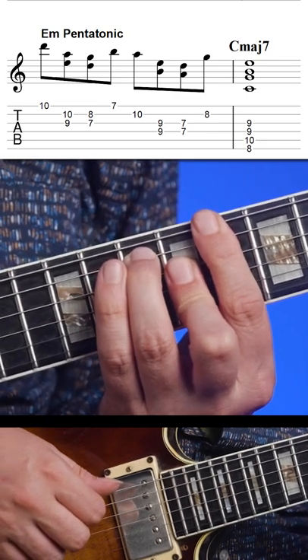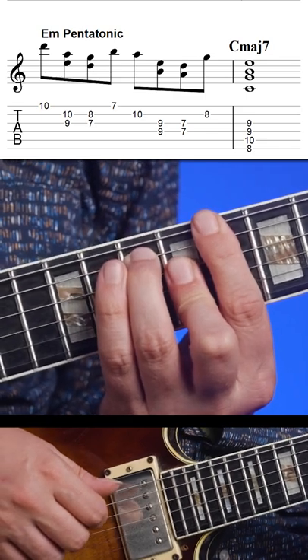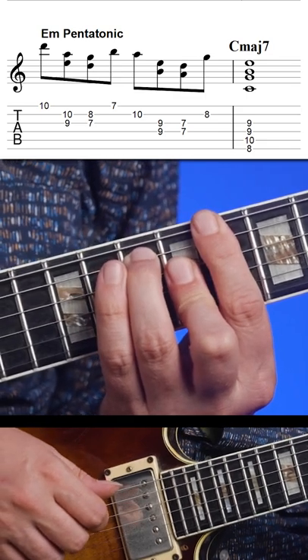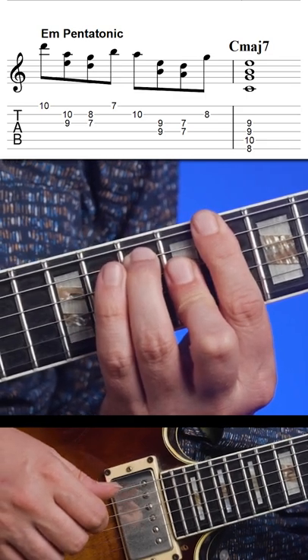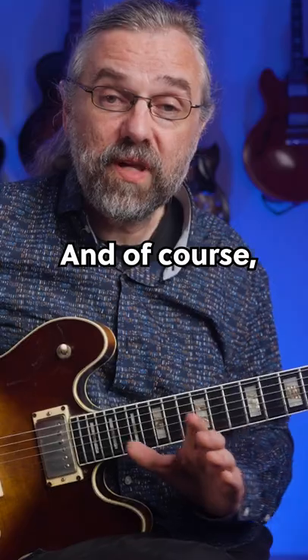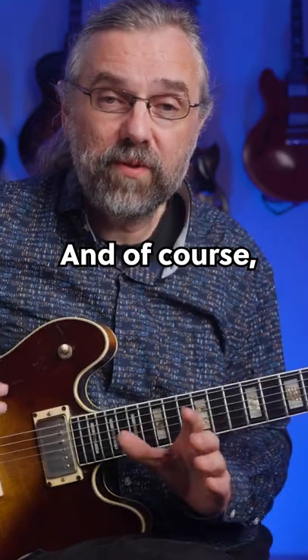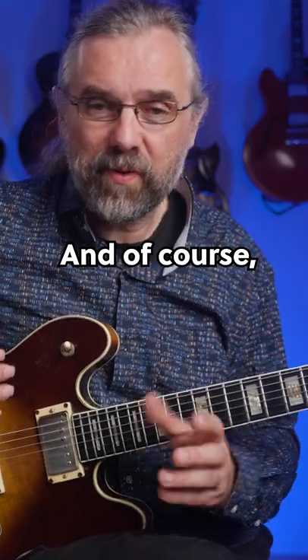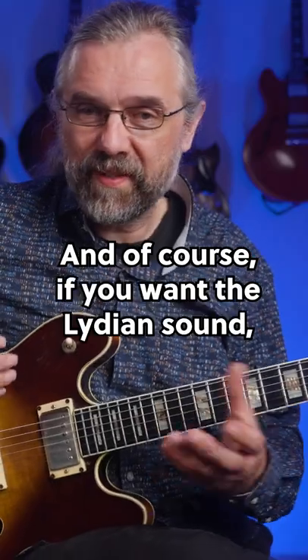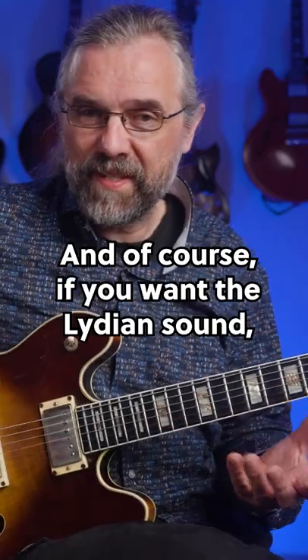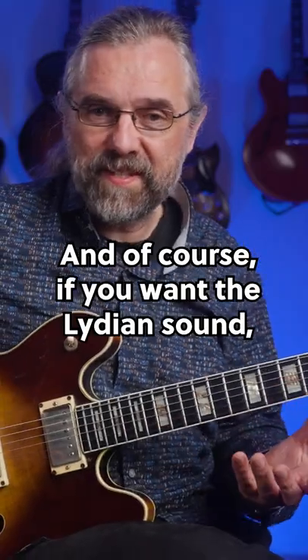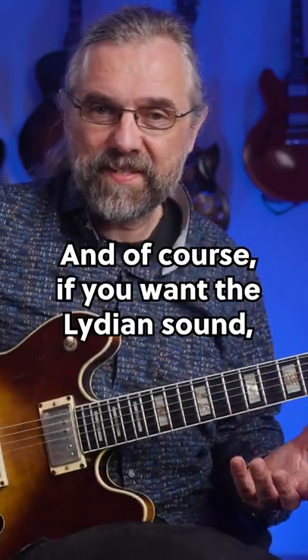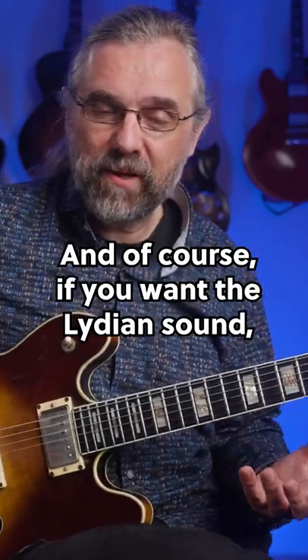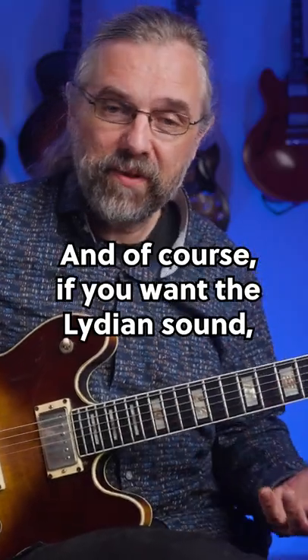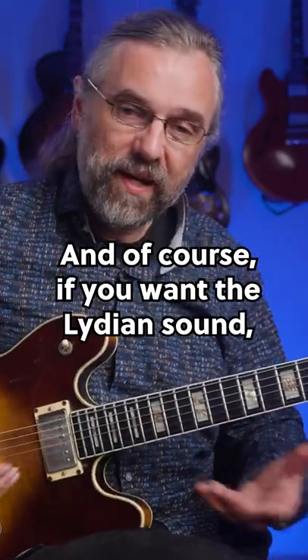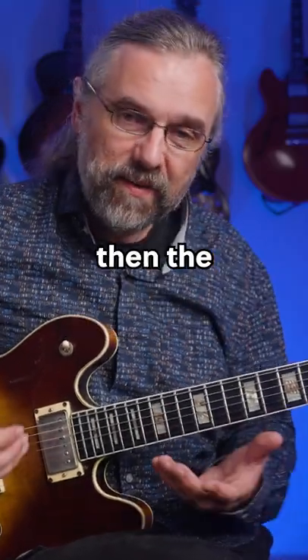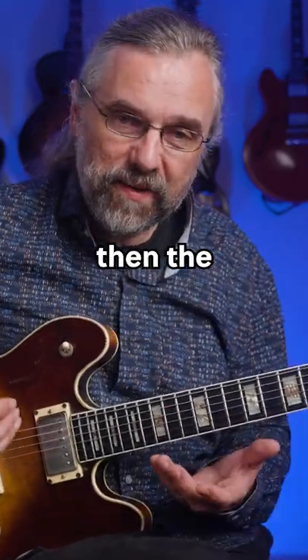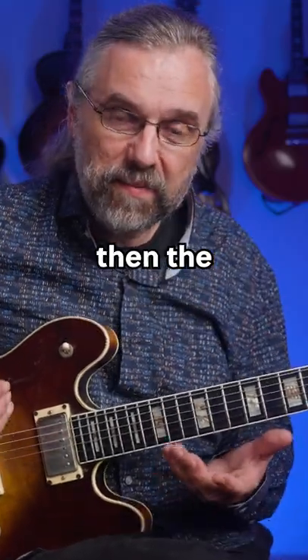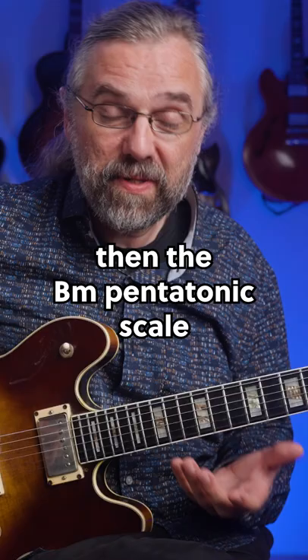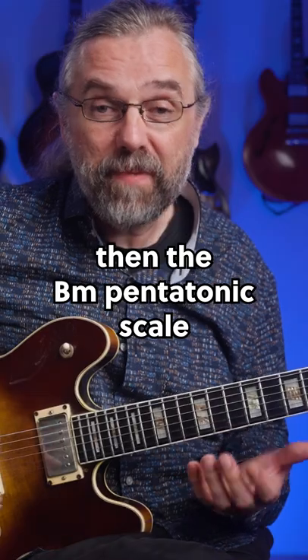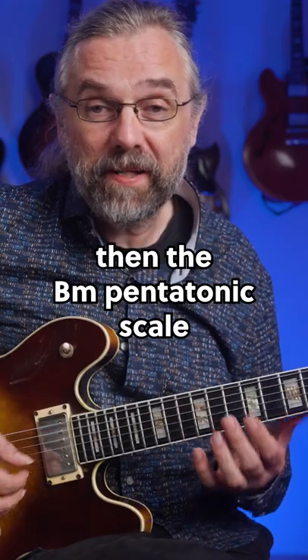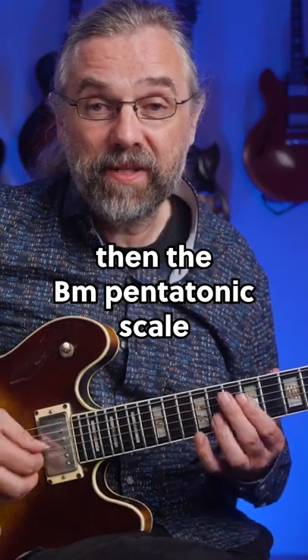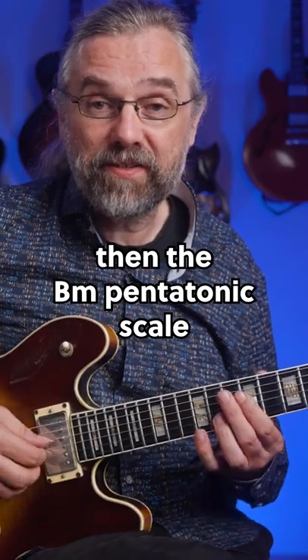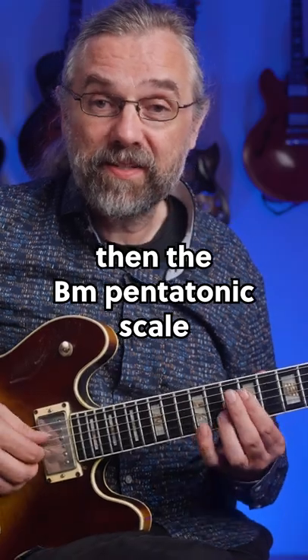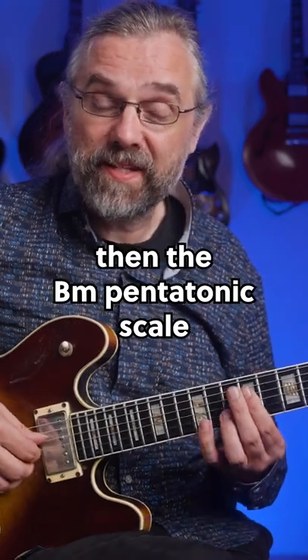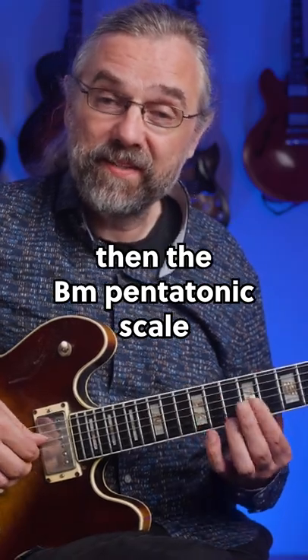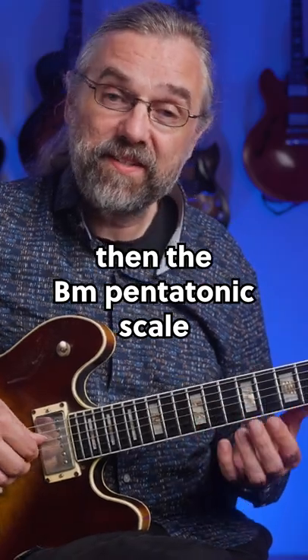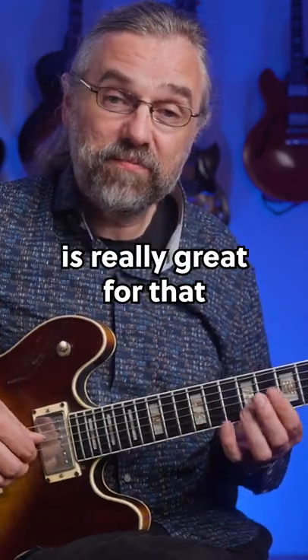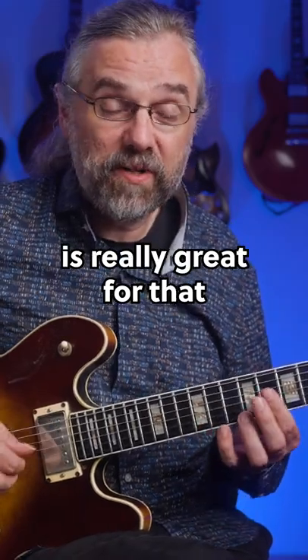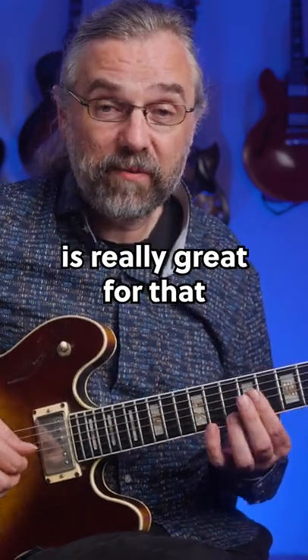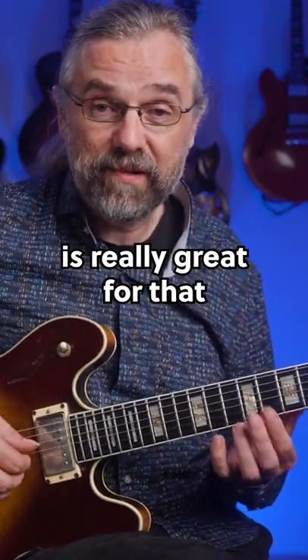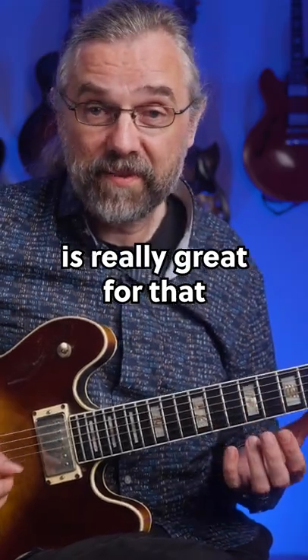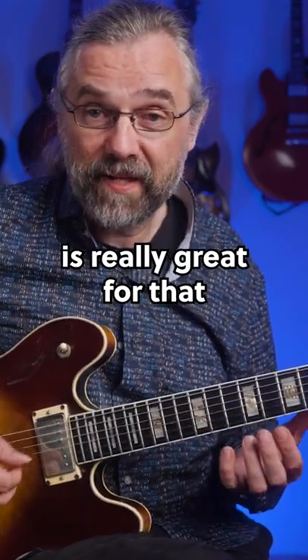And of course, if you want the Lydian sound, then the B minor pentatonic scale is really great for that.